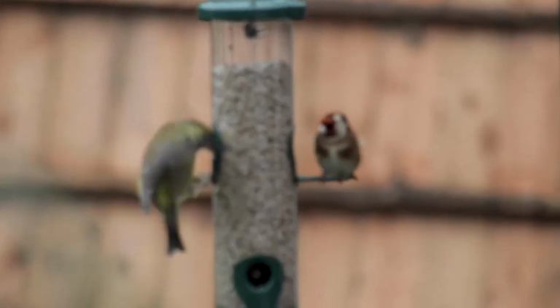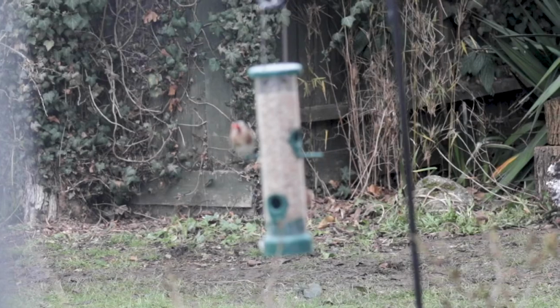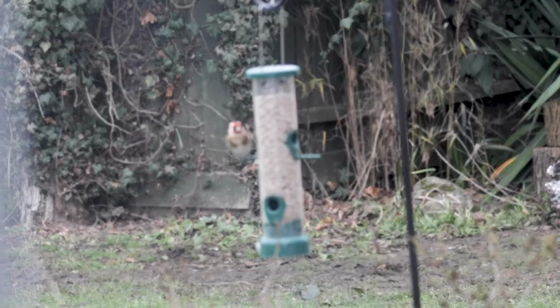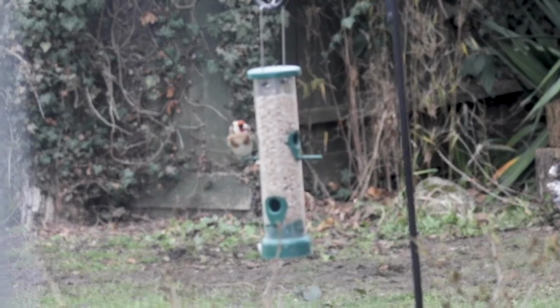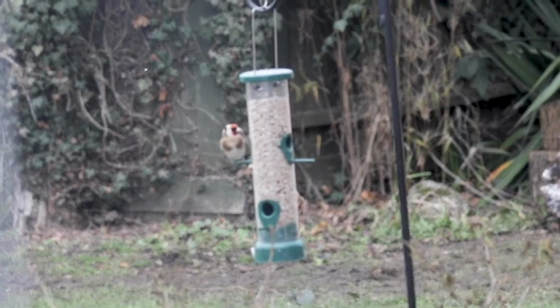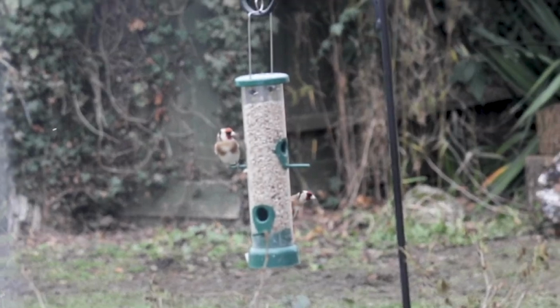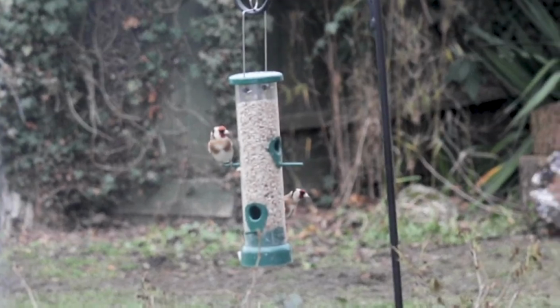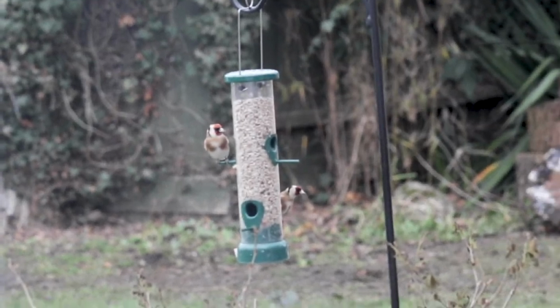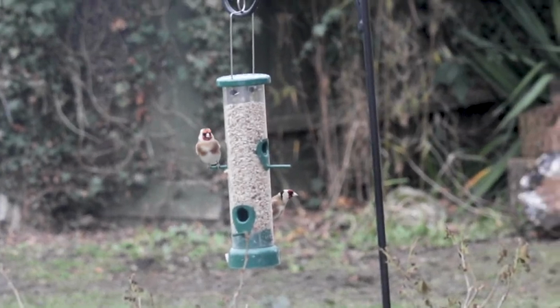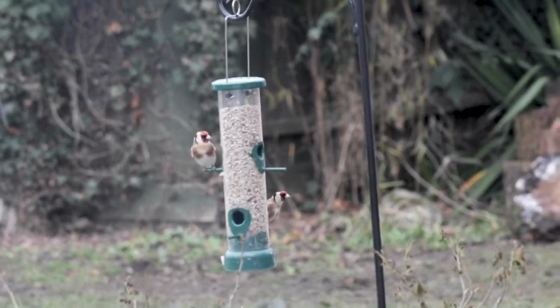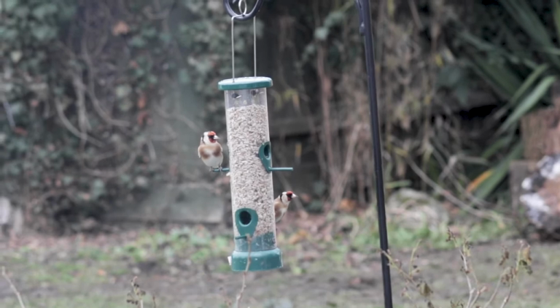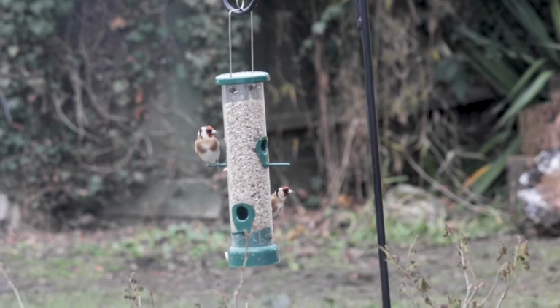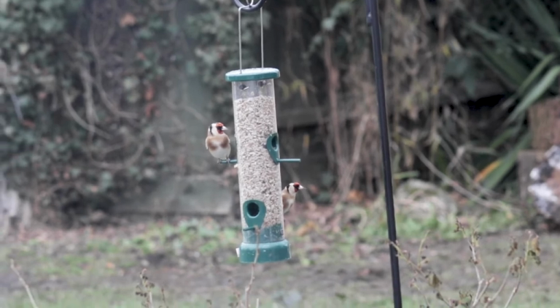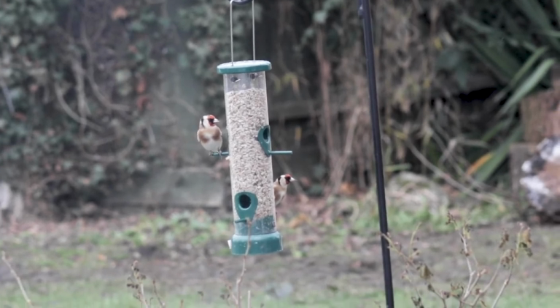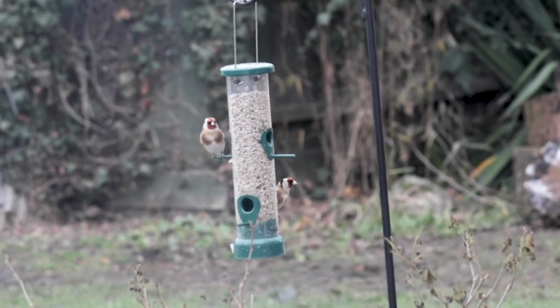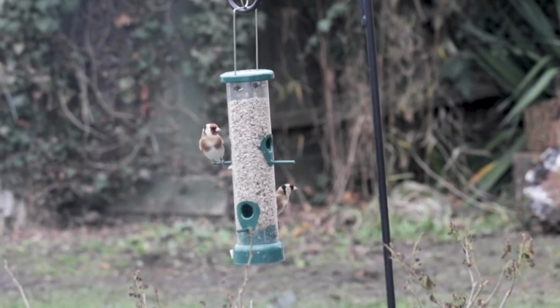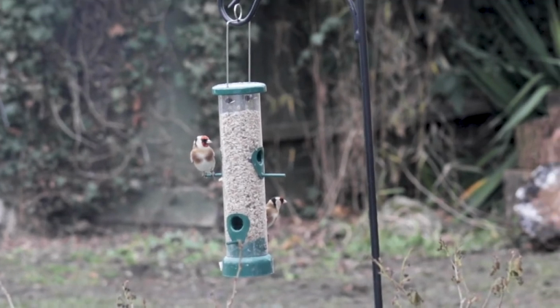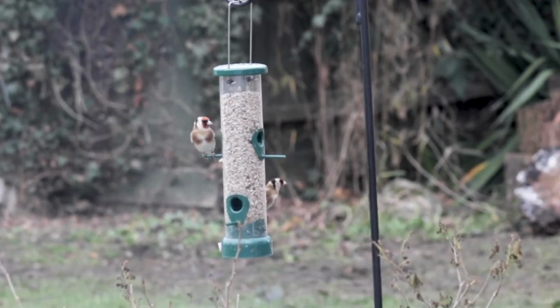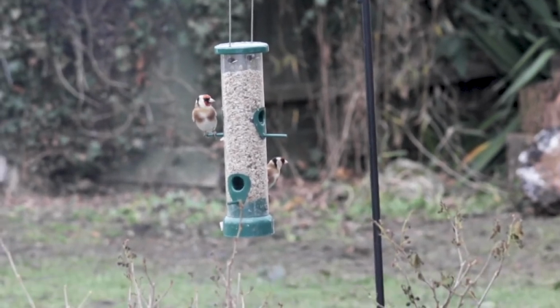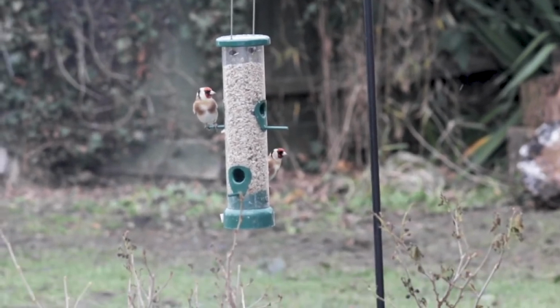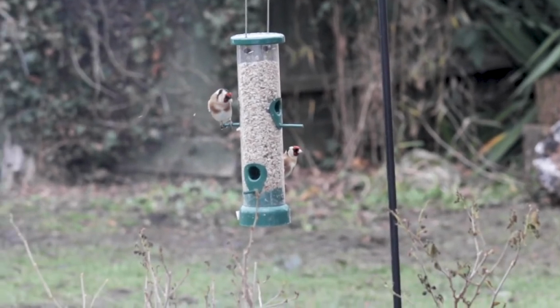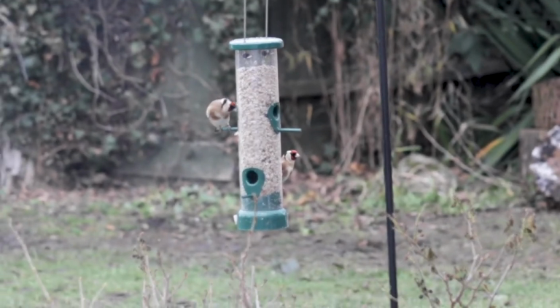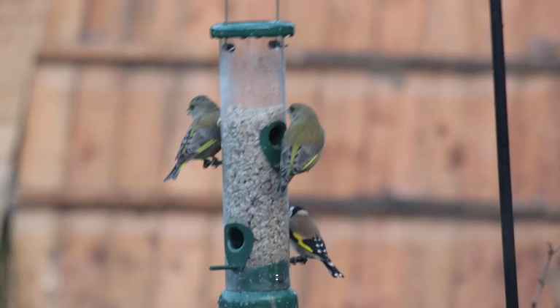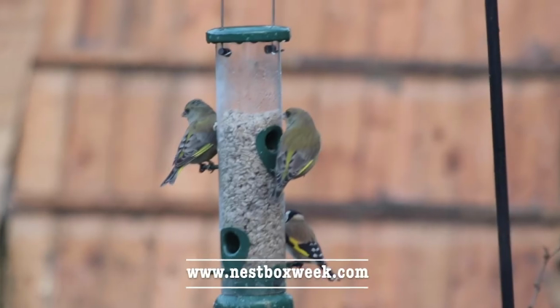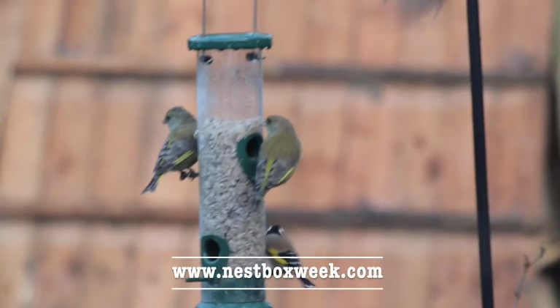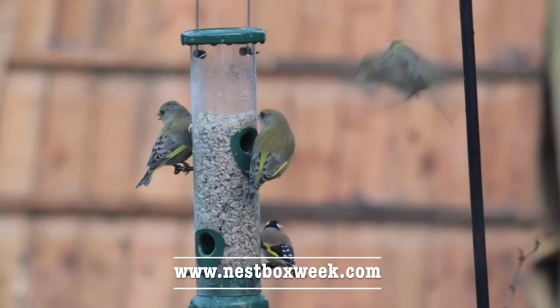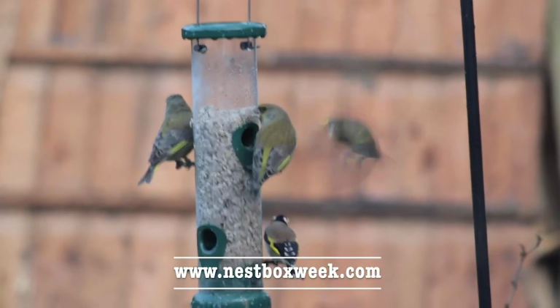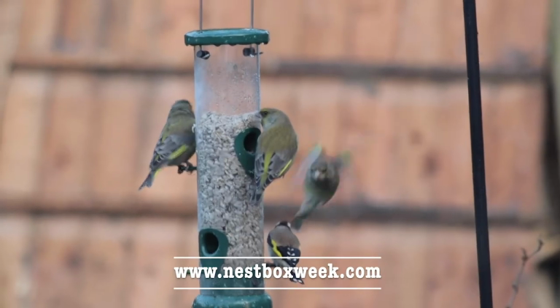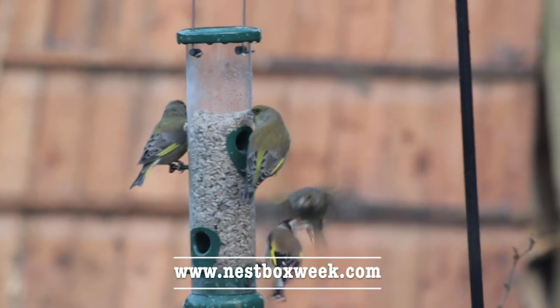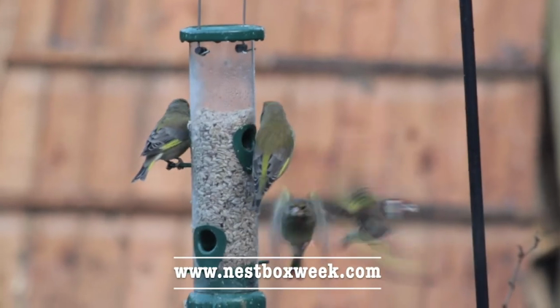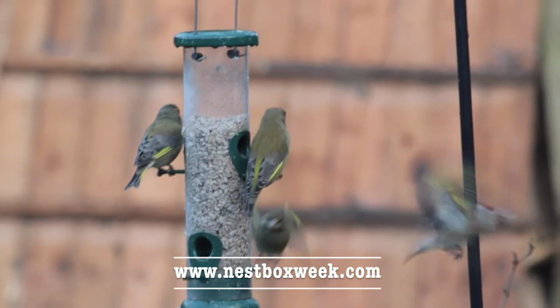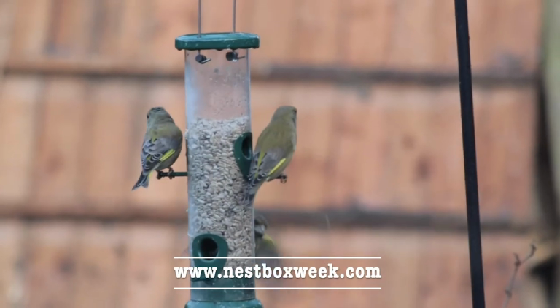For more information, or detailed instructions on how to build your own bird box, go to nestboxweek.com.